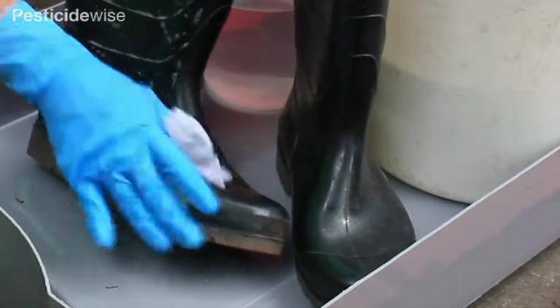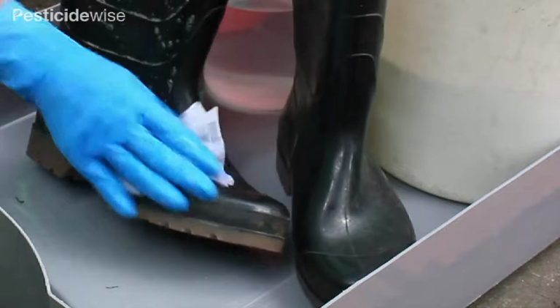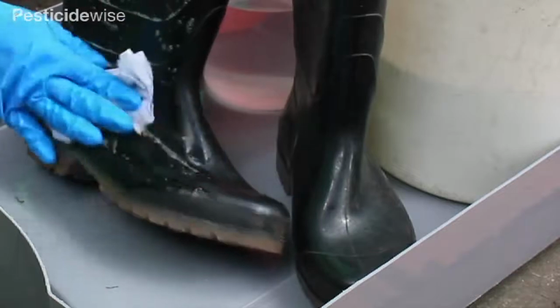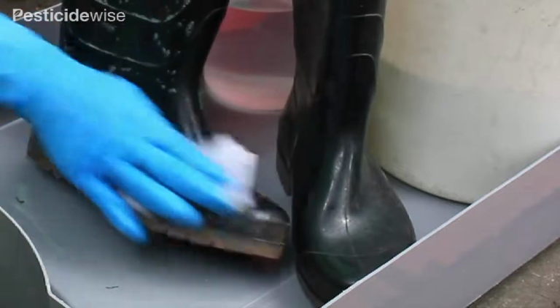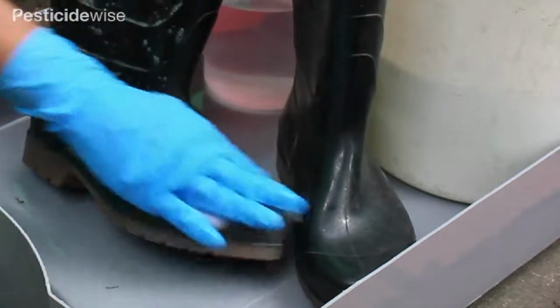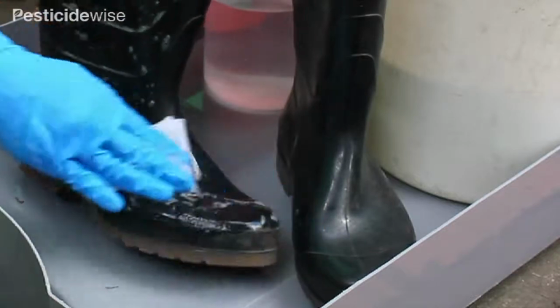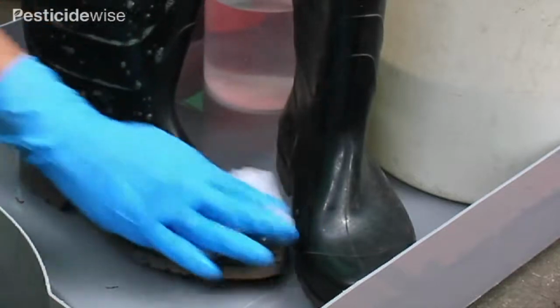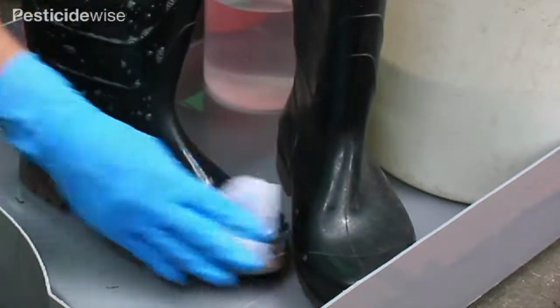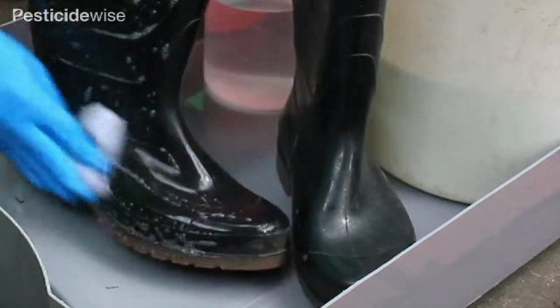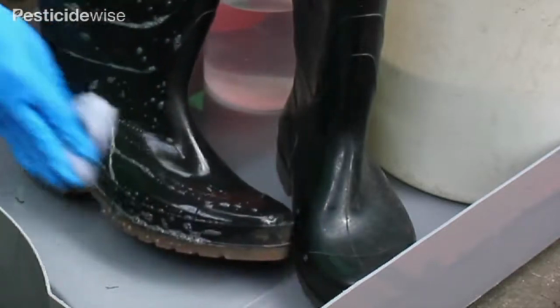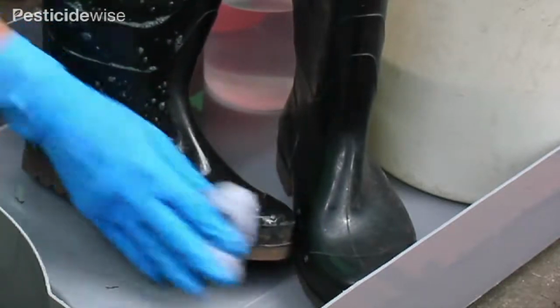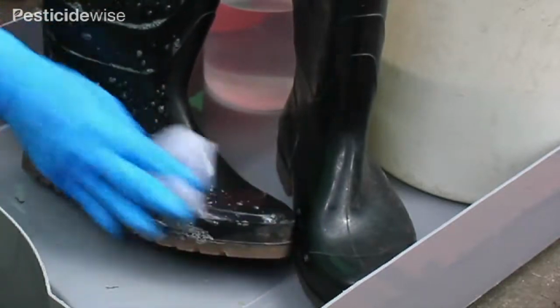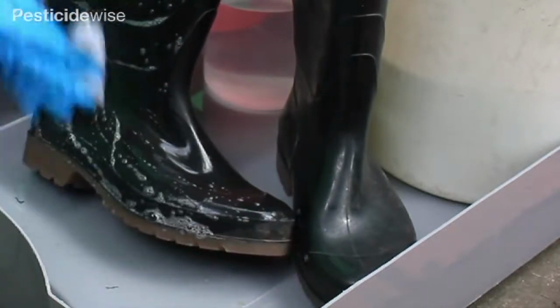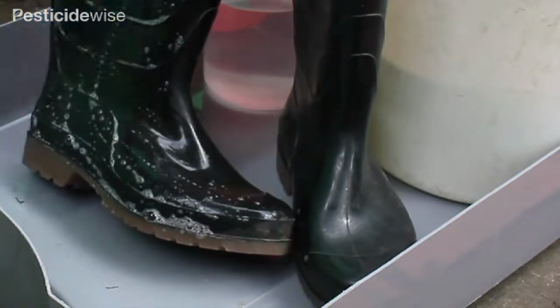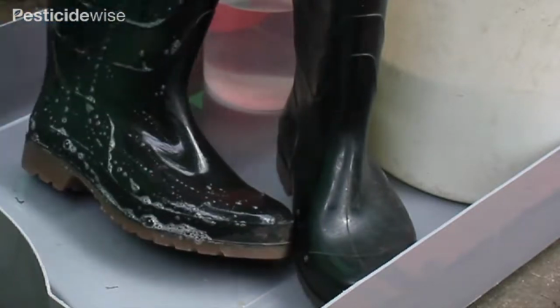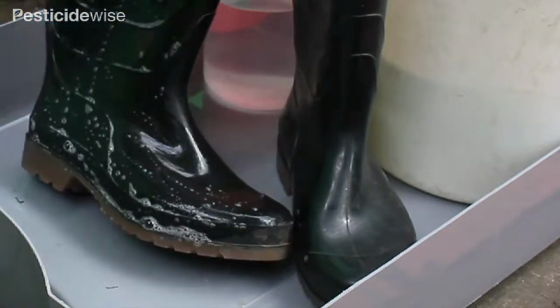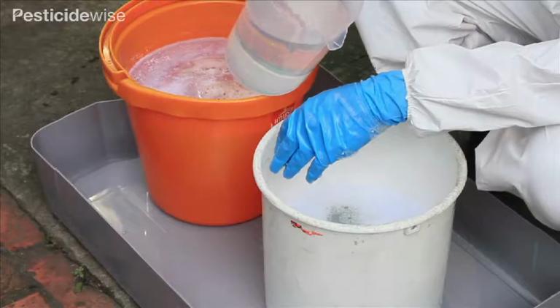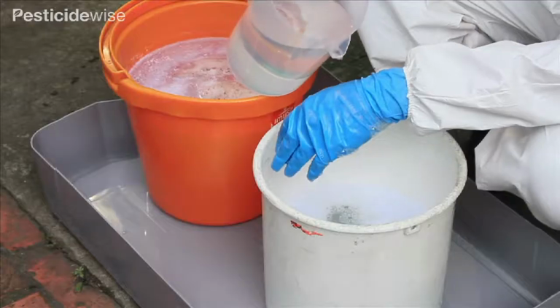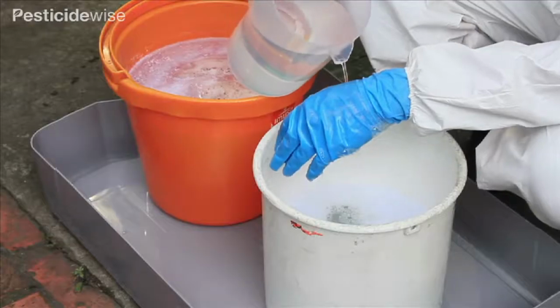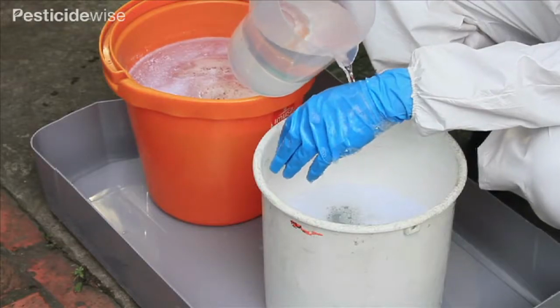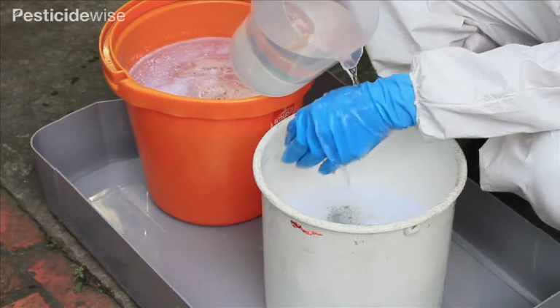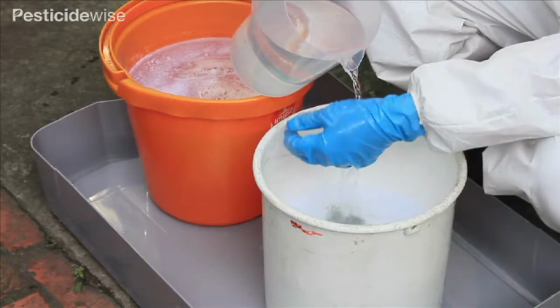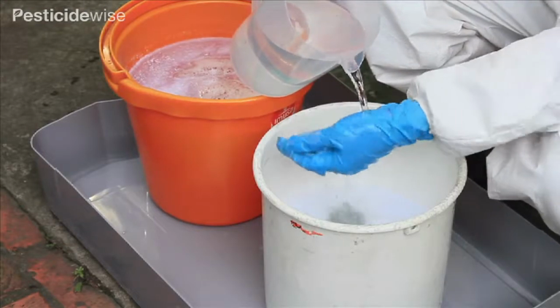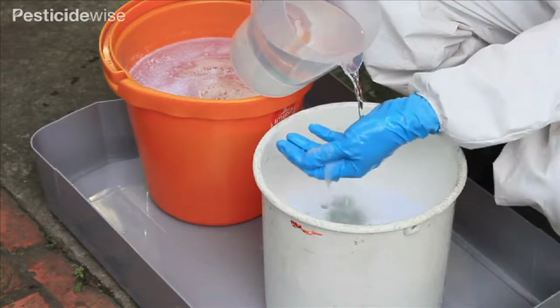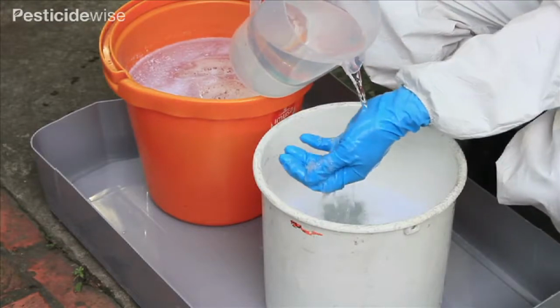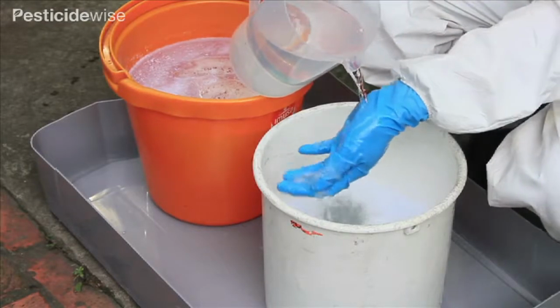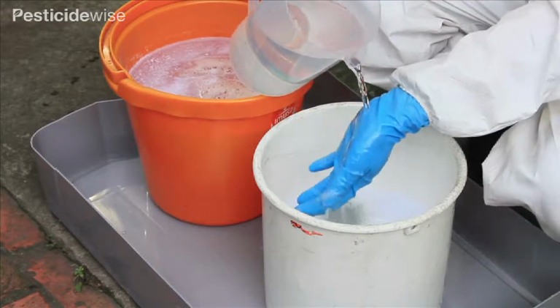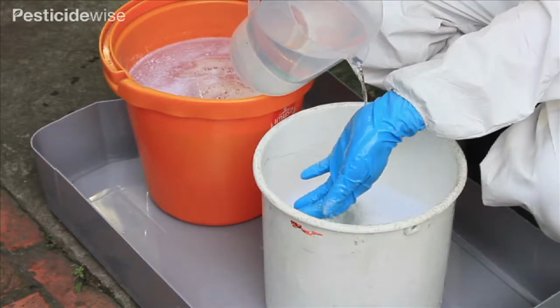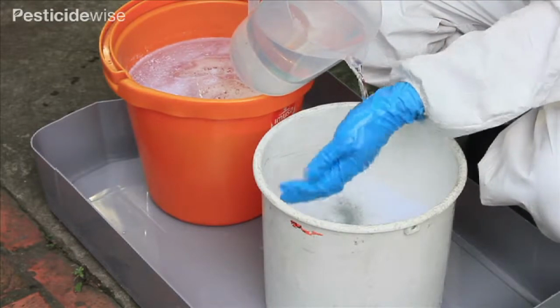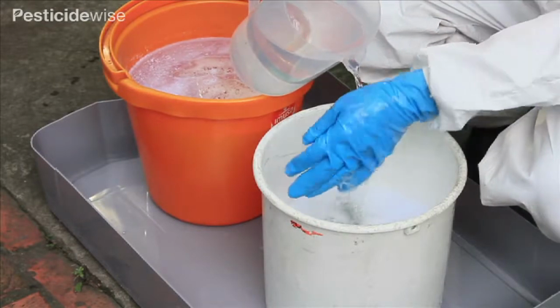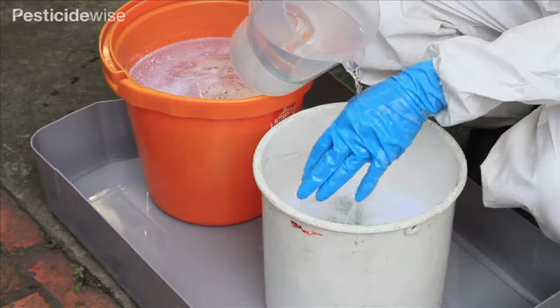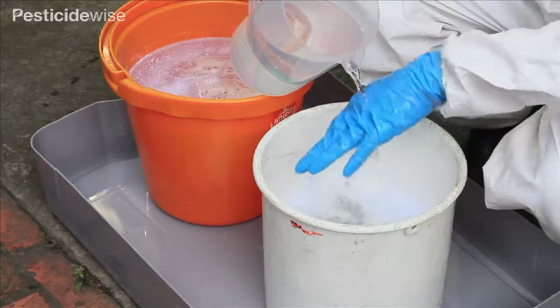Boots may be heavily contaminated. Finally, wash your gloves again.